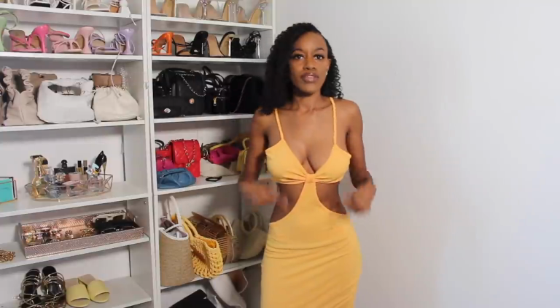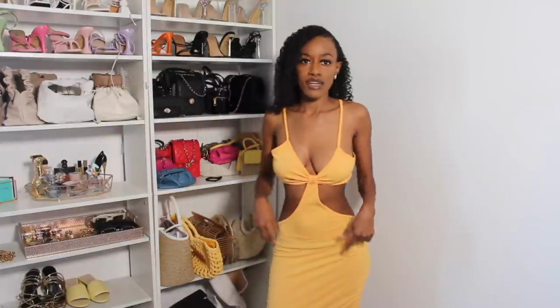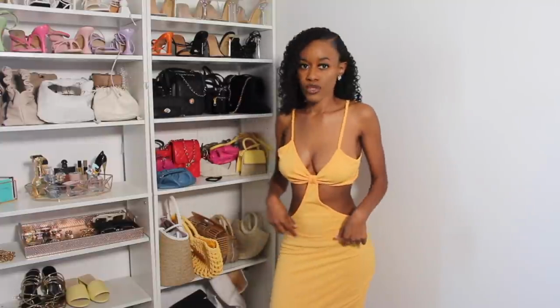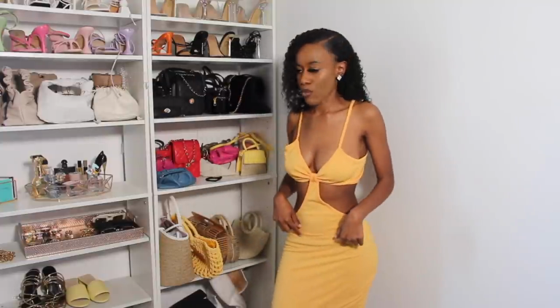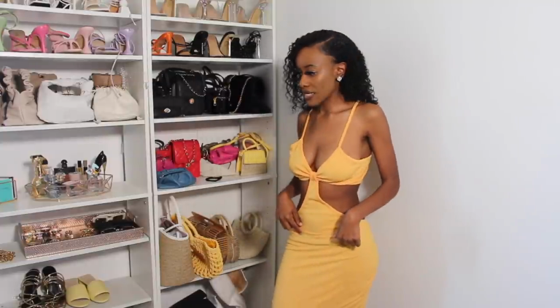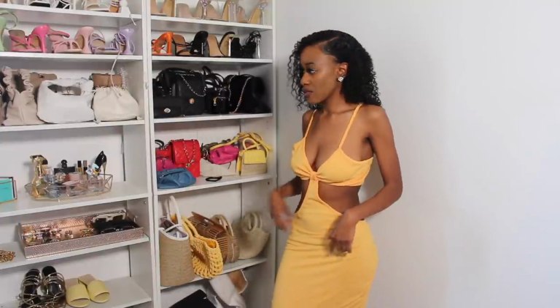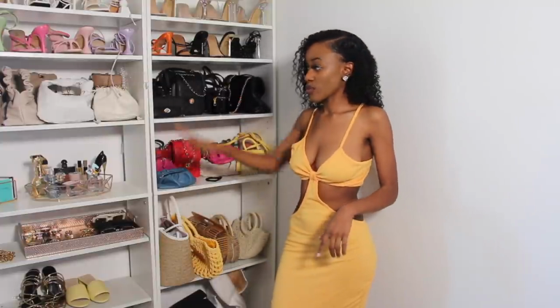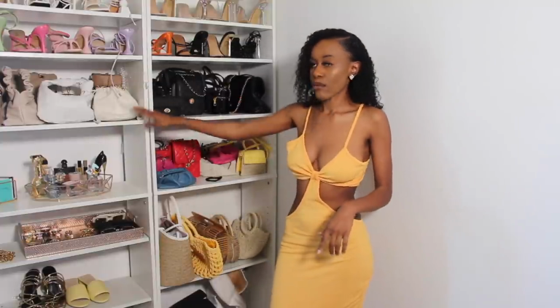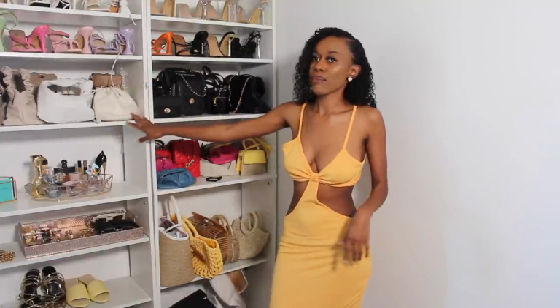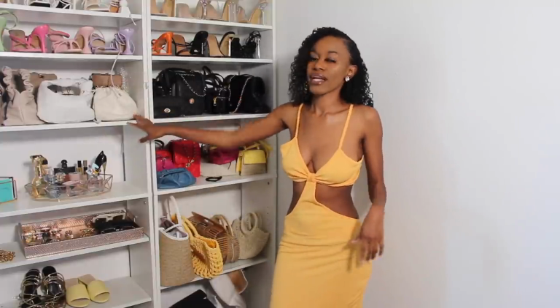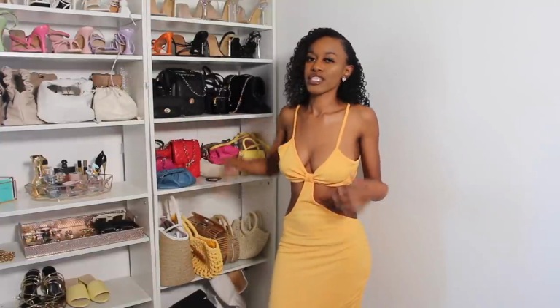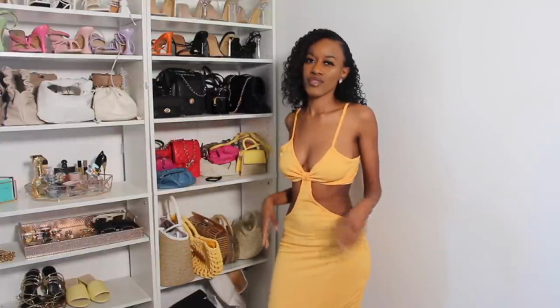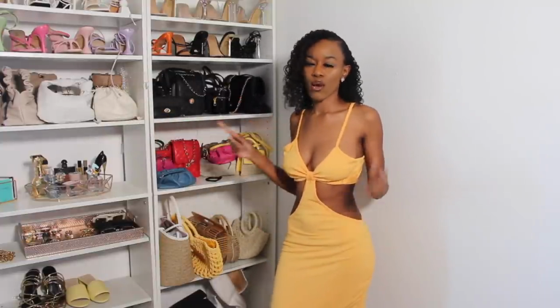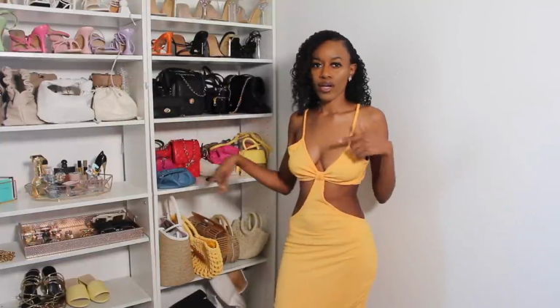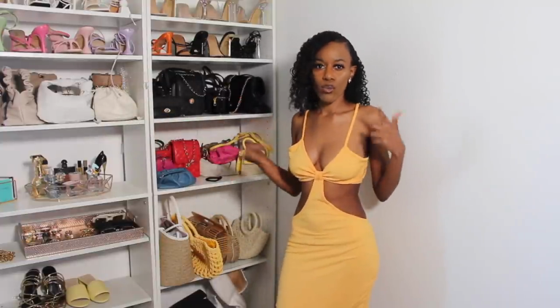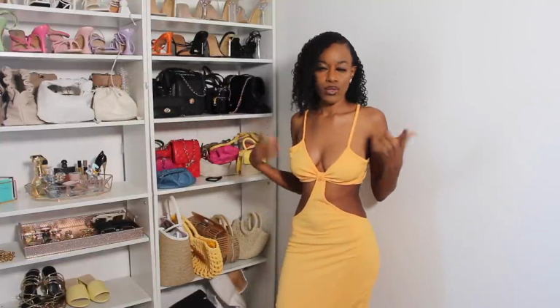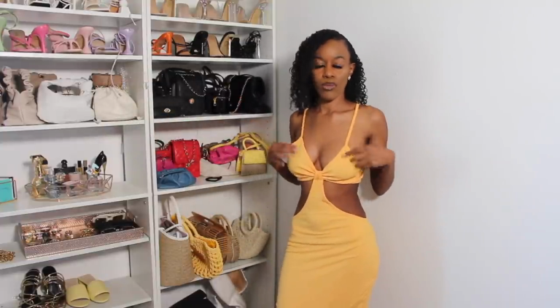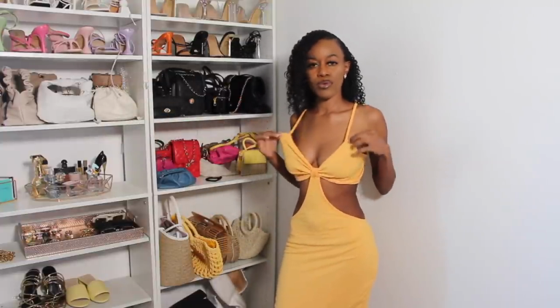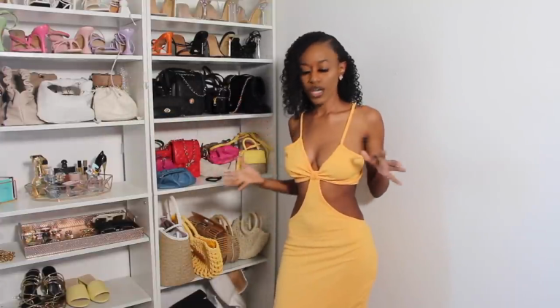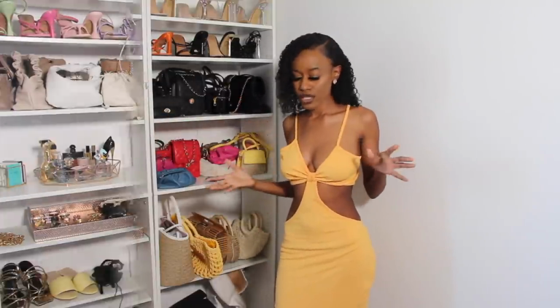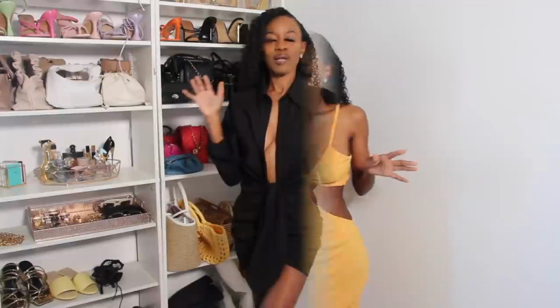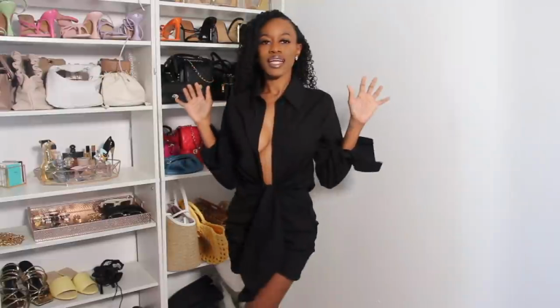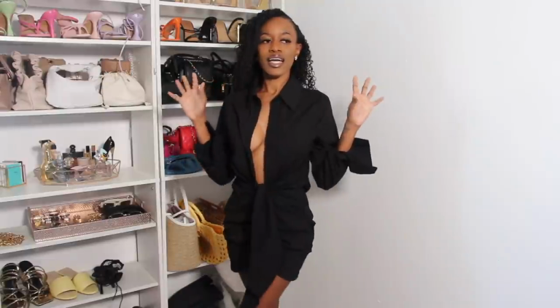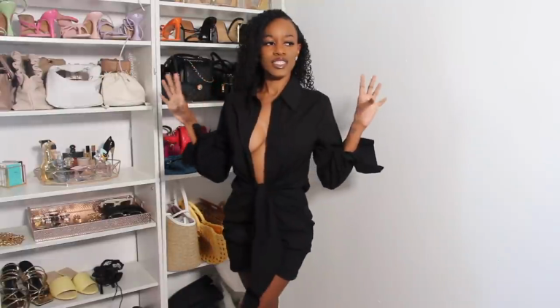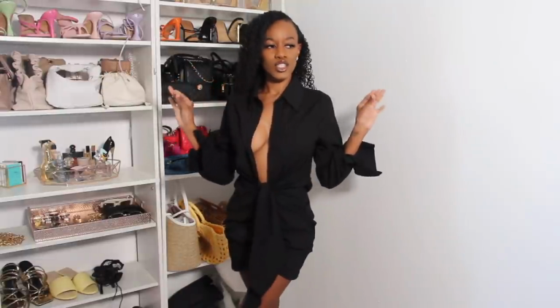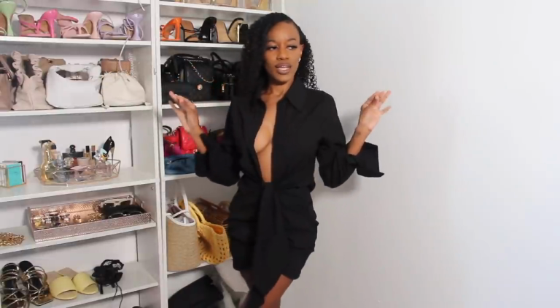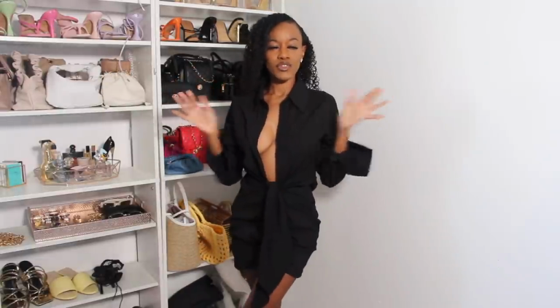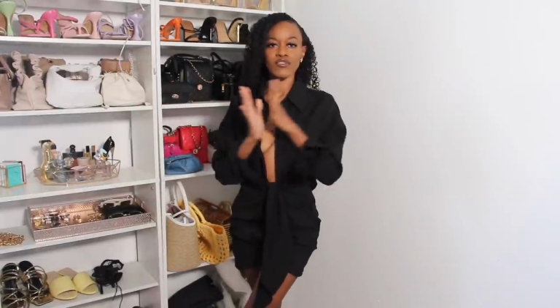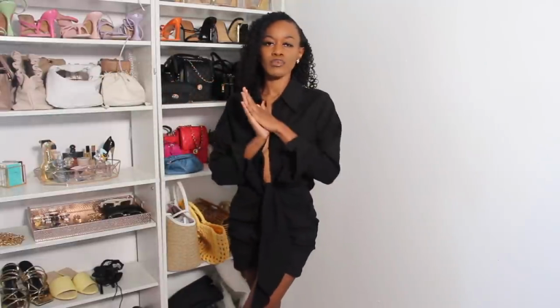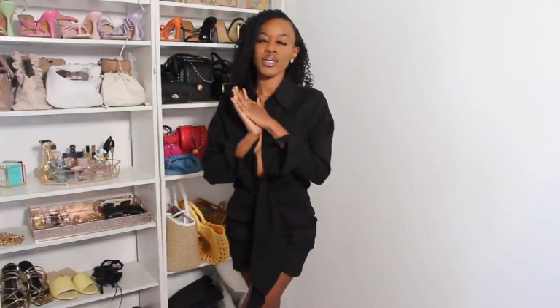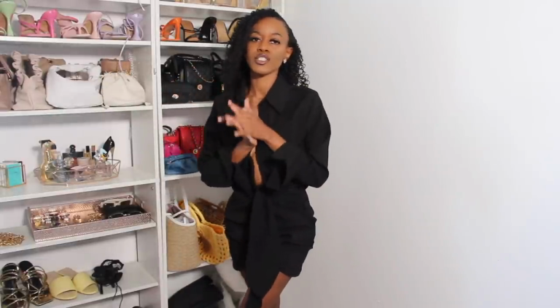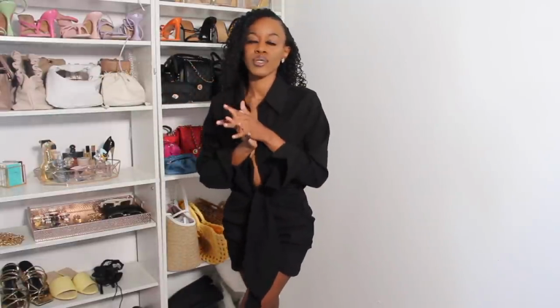I want to wear this outfit with some white heels and a white bag, just to give it that white-on-white look with a pop of color from the mustard.